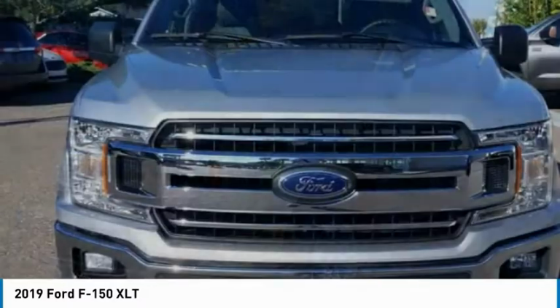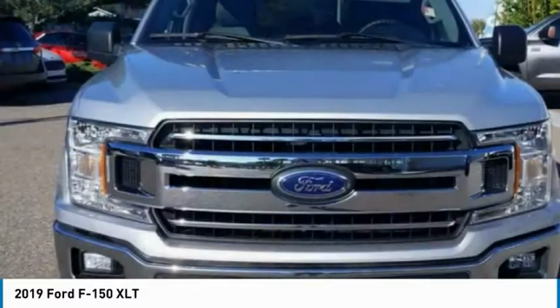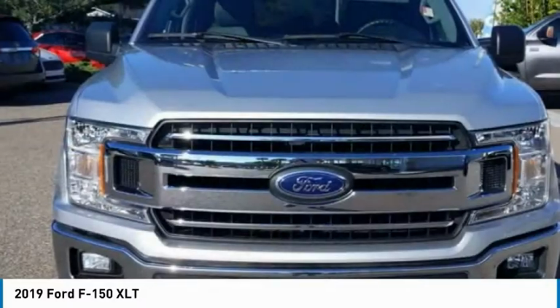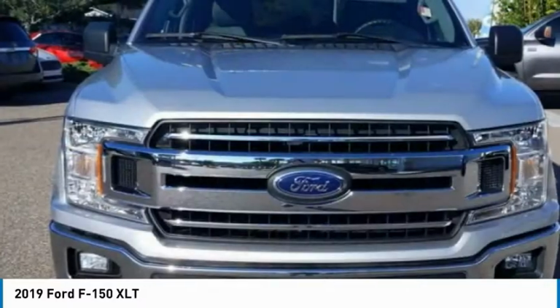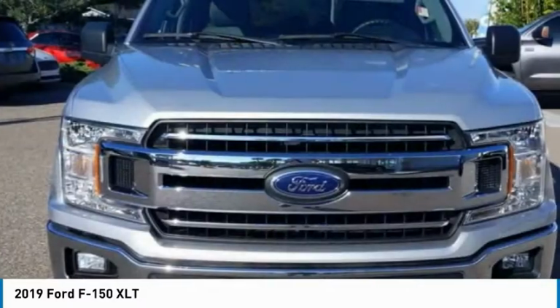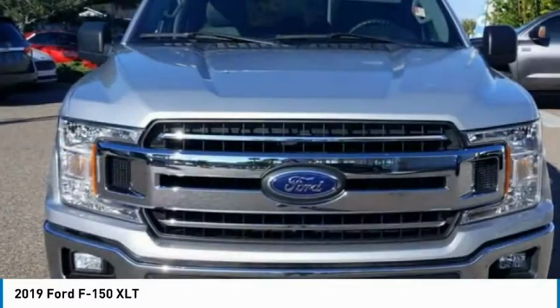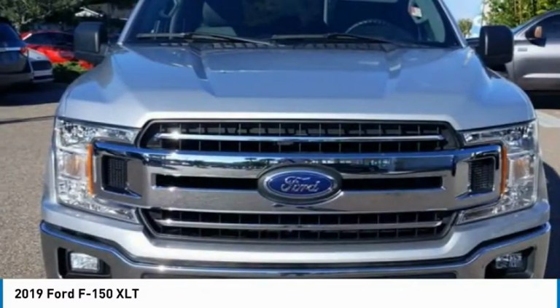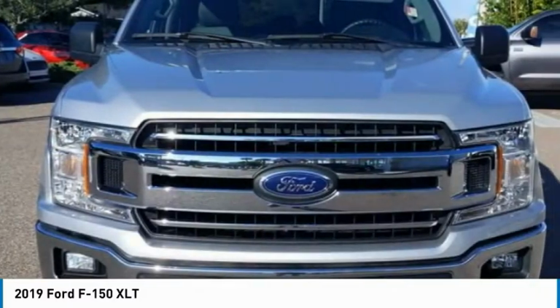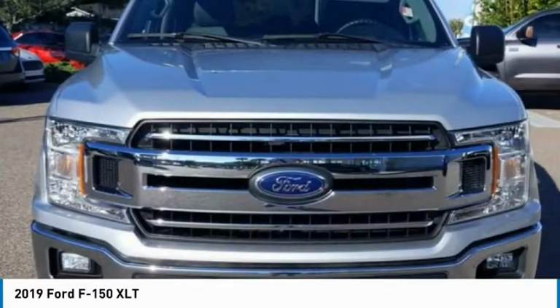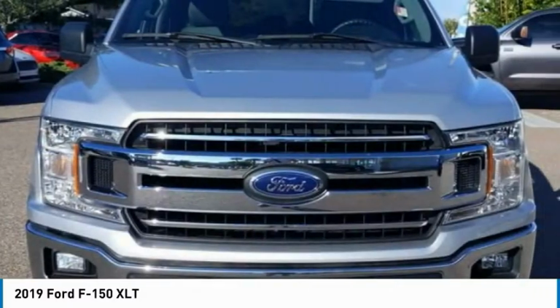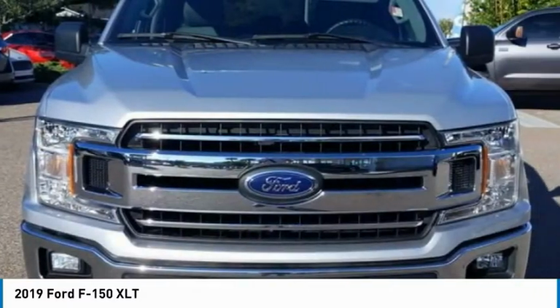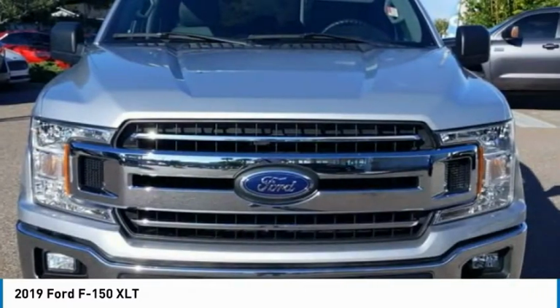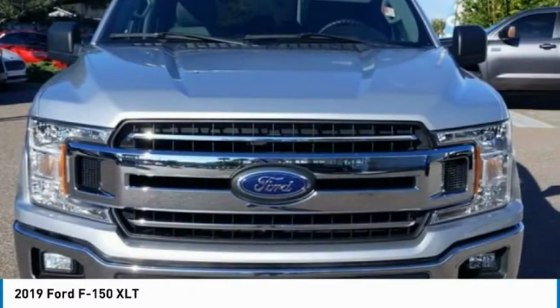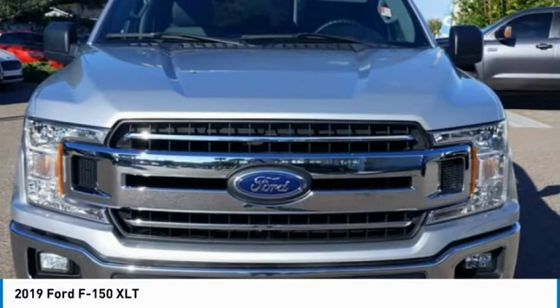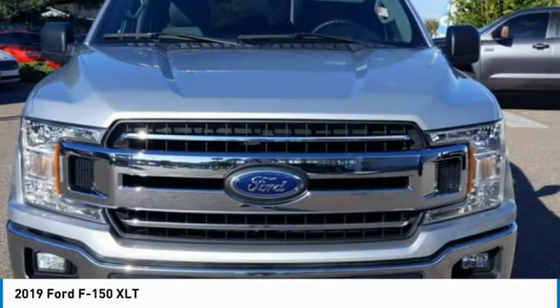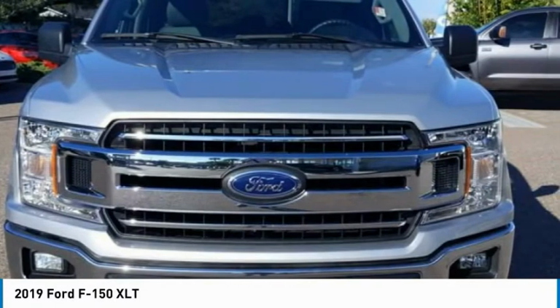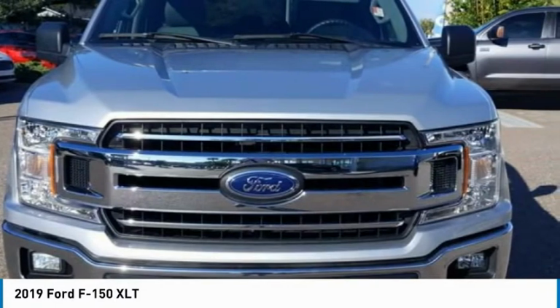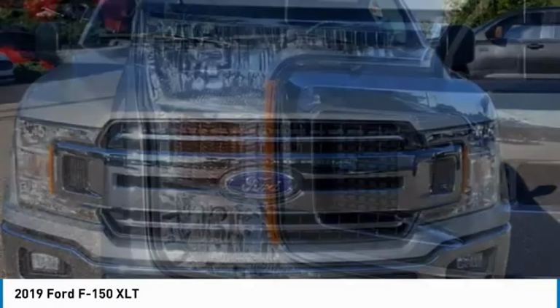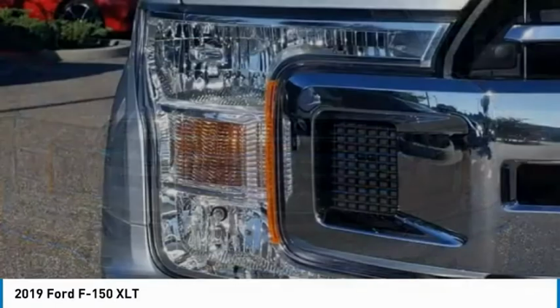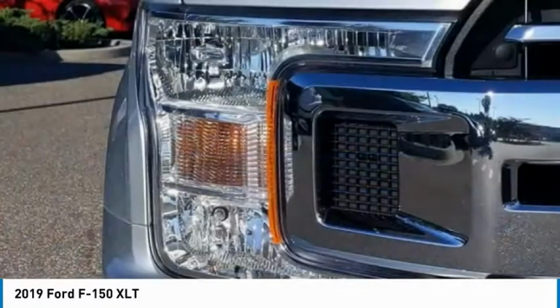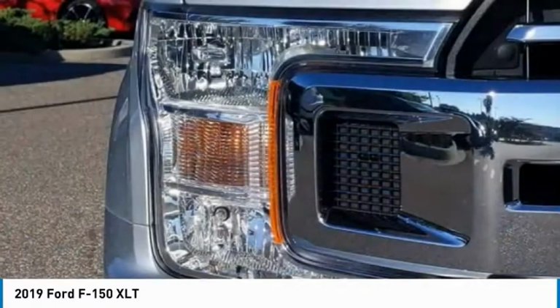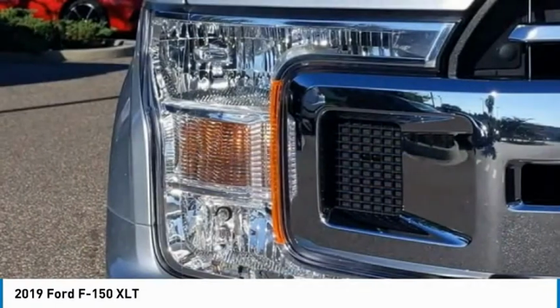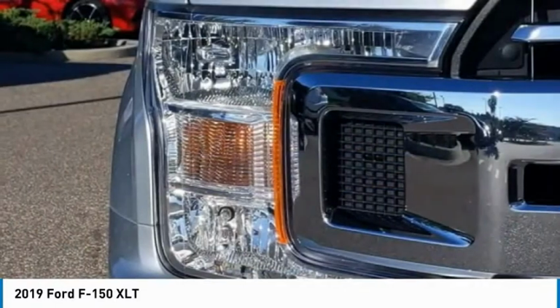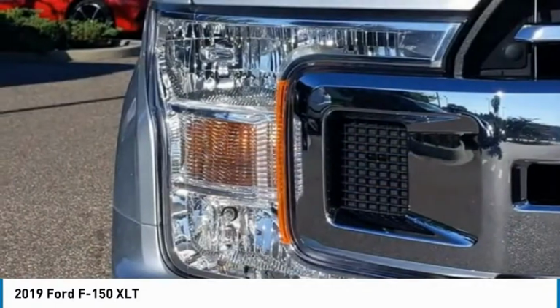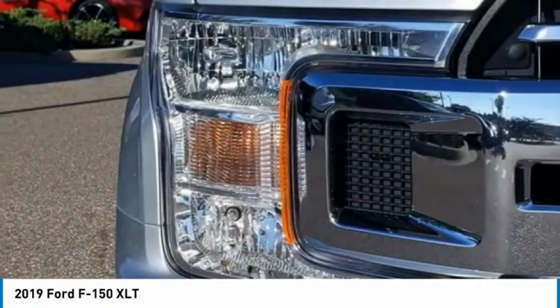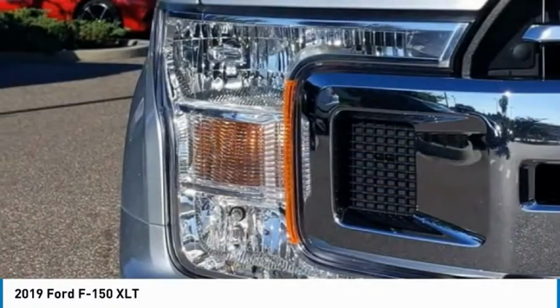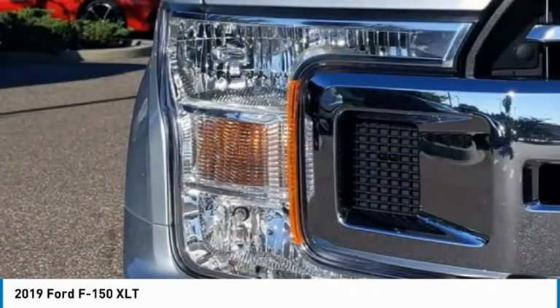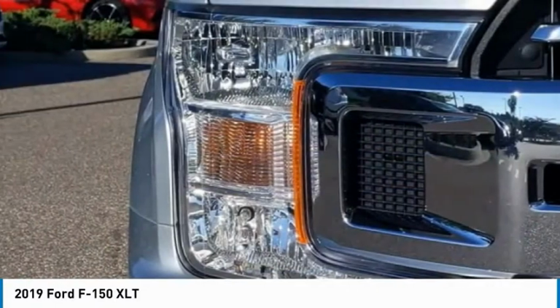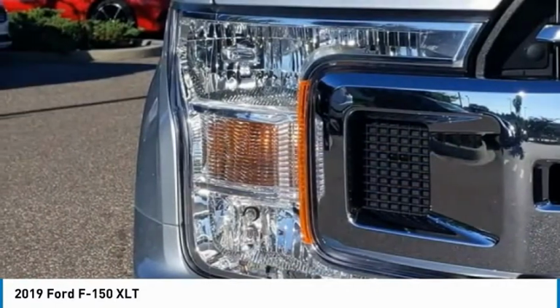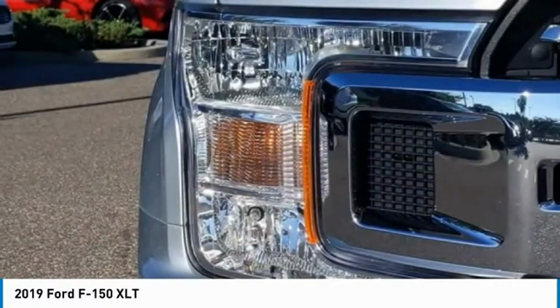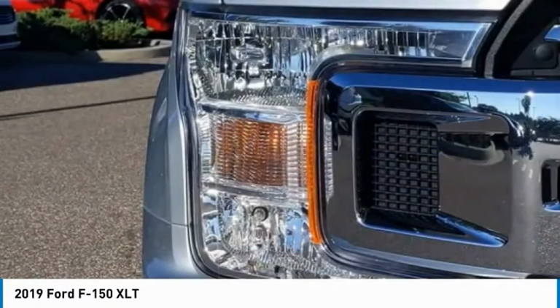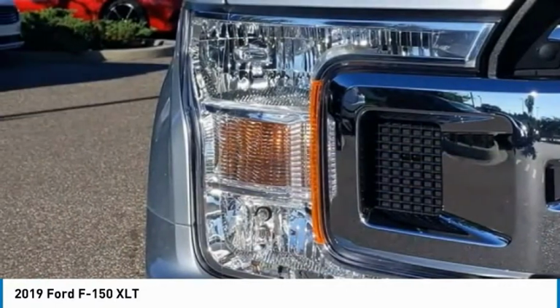Tires: front all season, tires: rear all season, privacy glass.